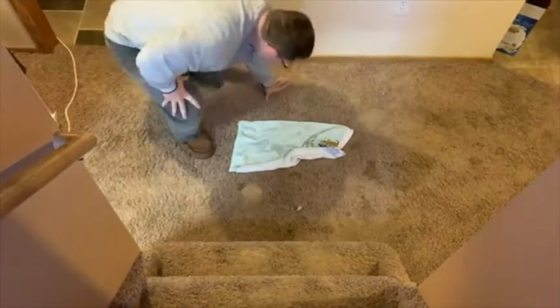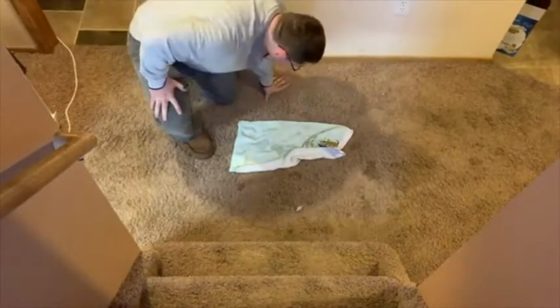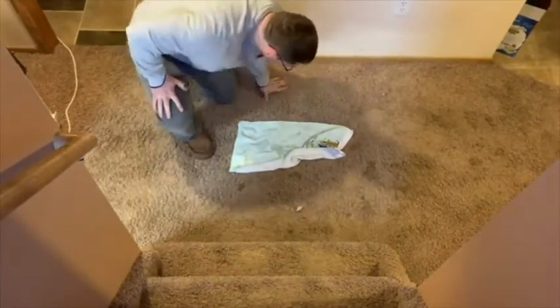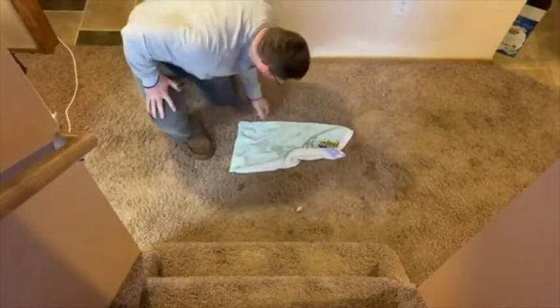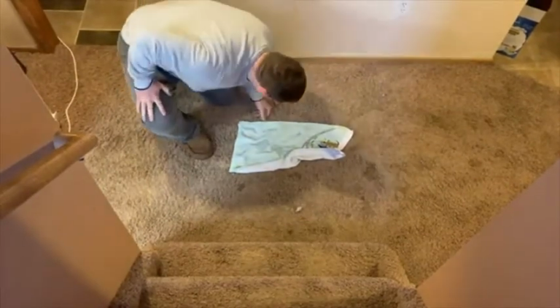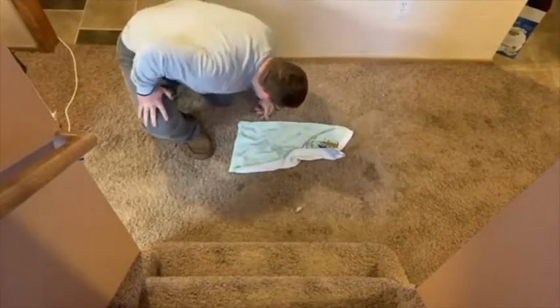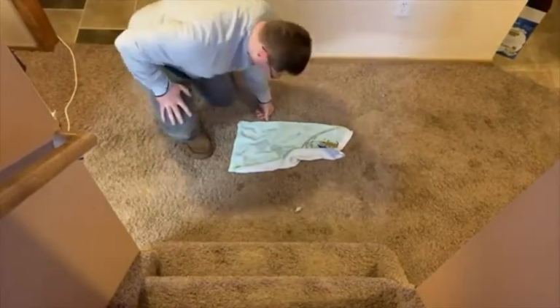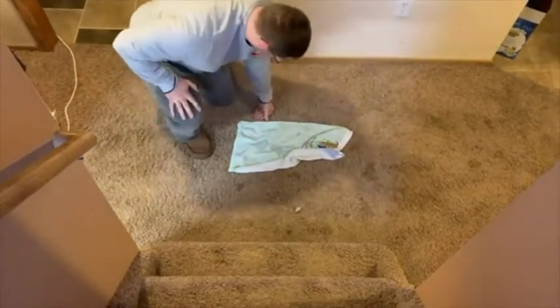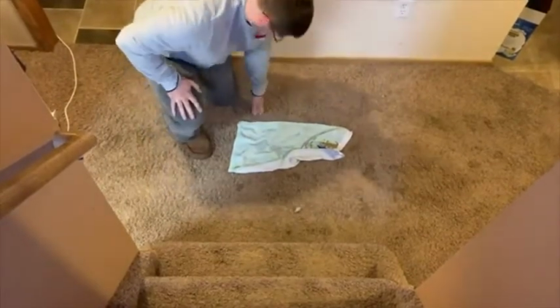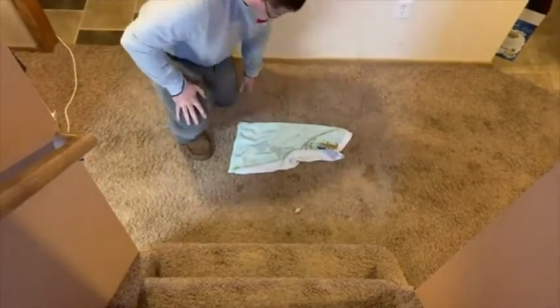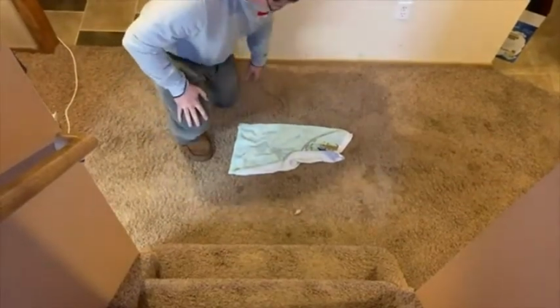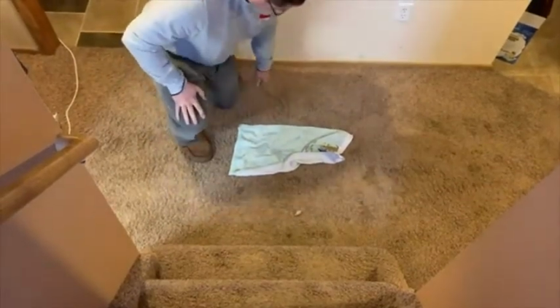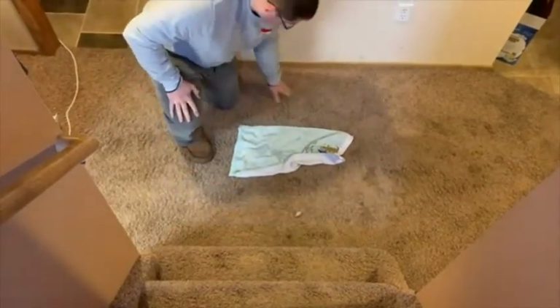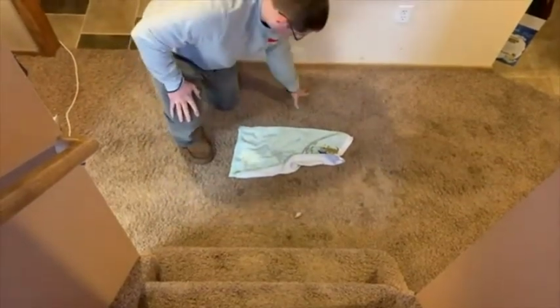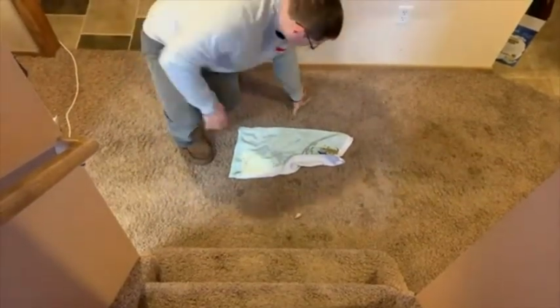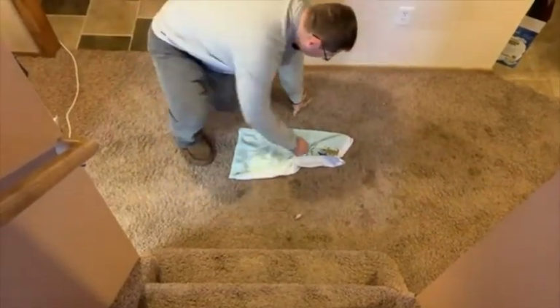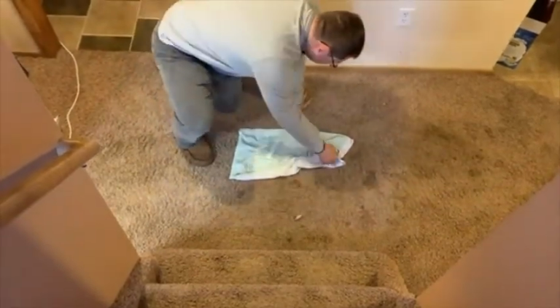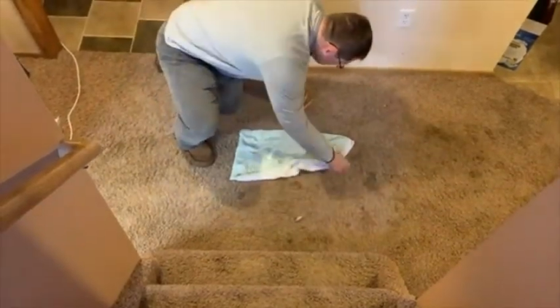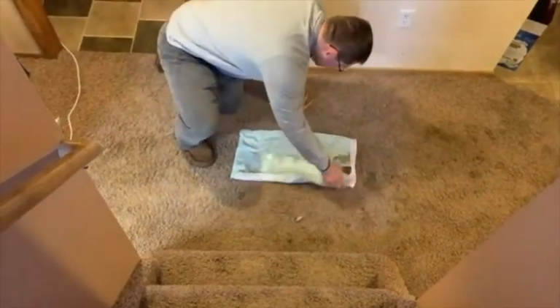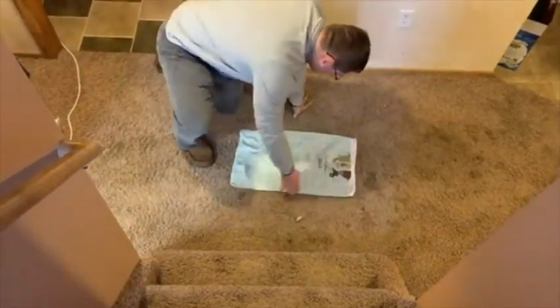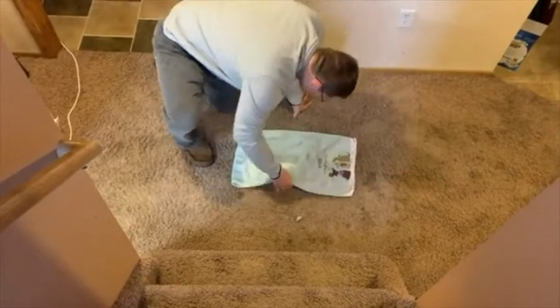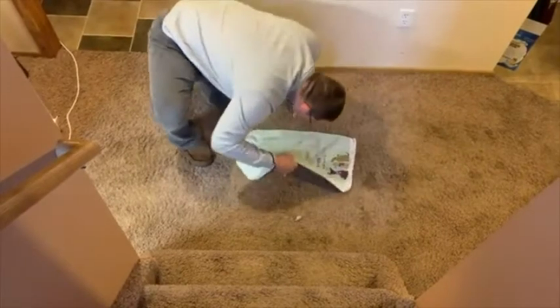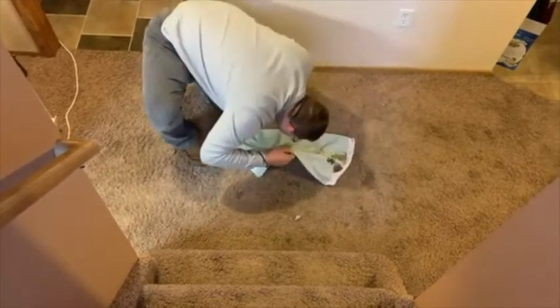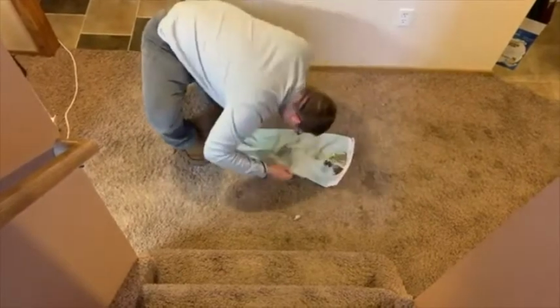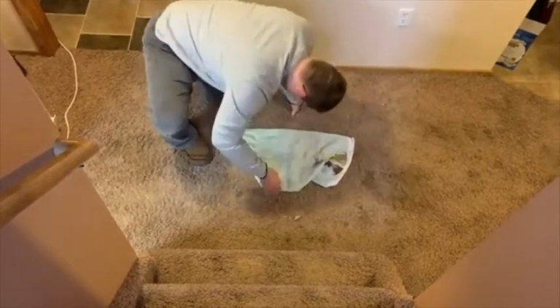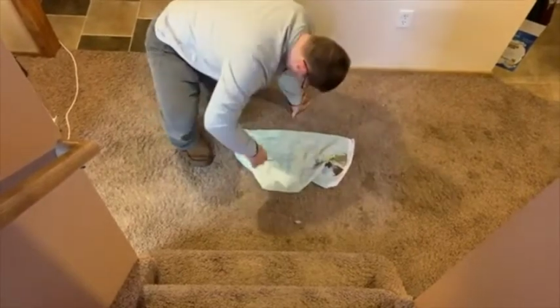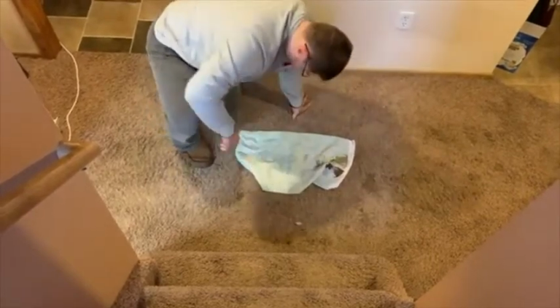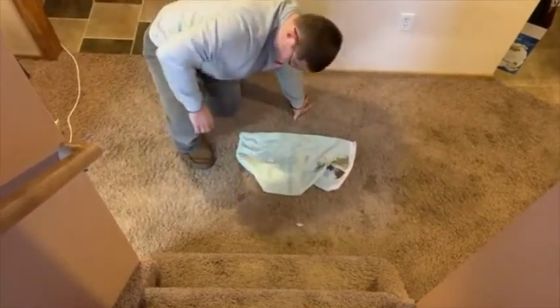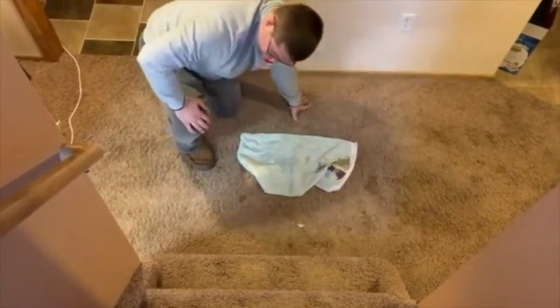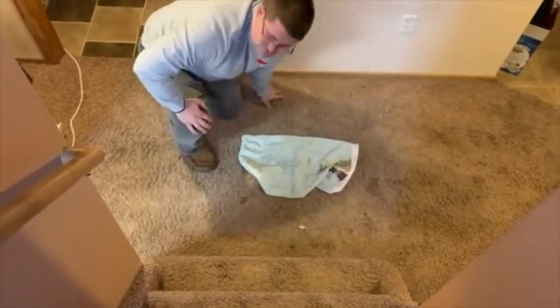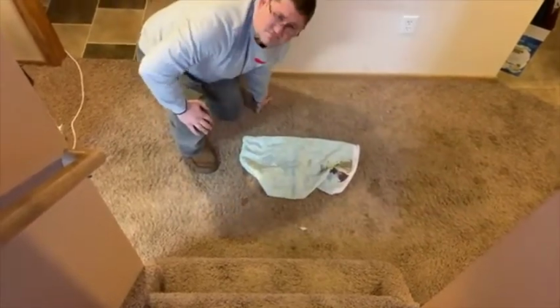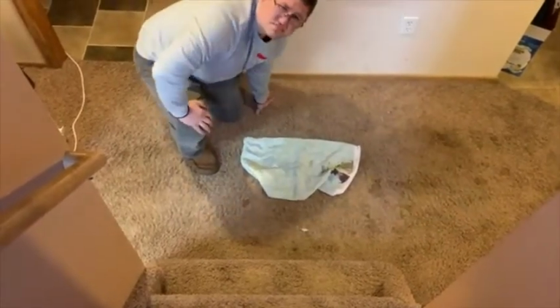Do you have a puppy that's still learning the rules of the house? The UV Flashlight is a great way to detect their mistakes and to clean it up.